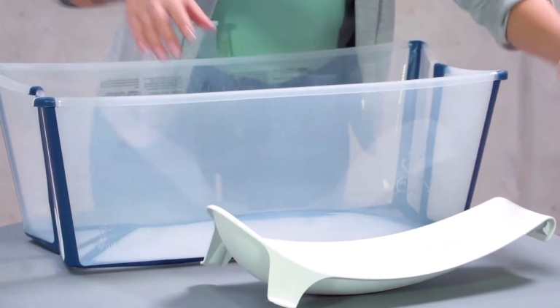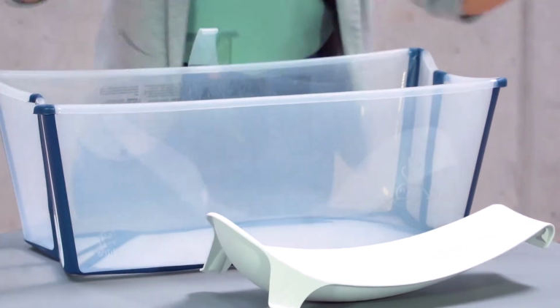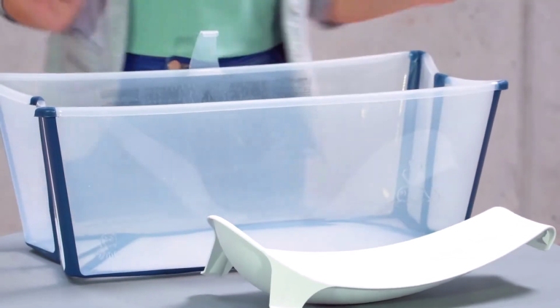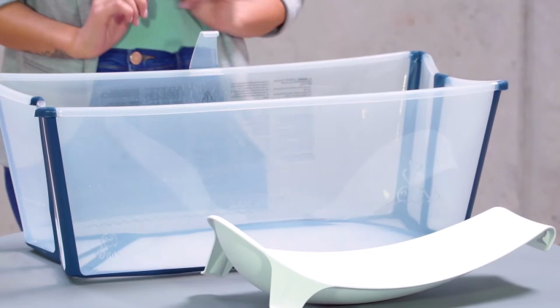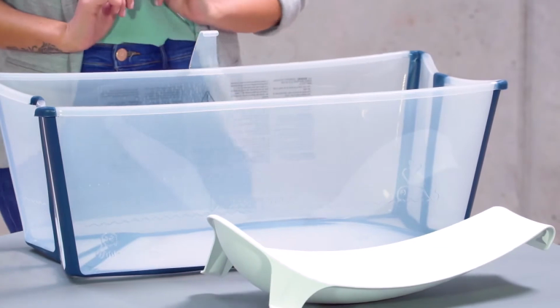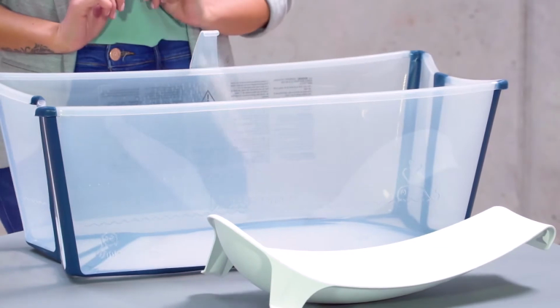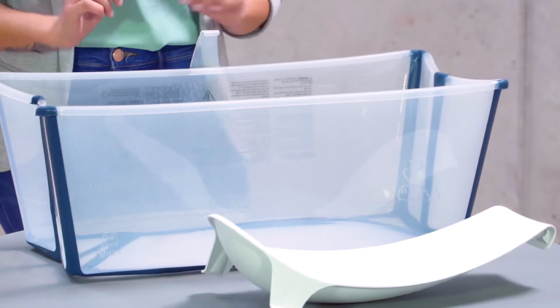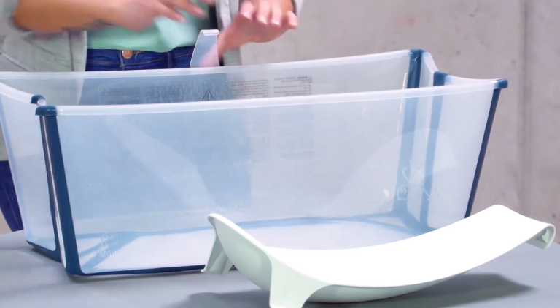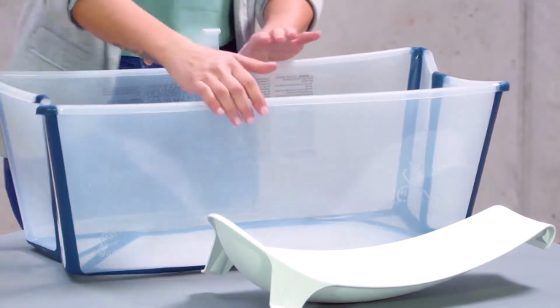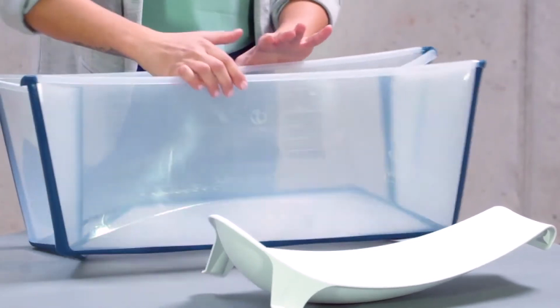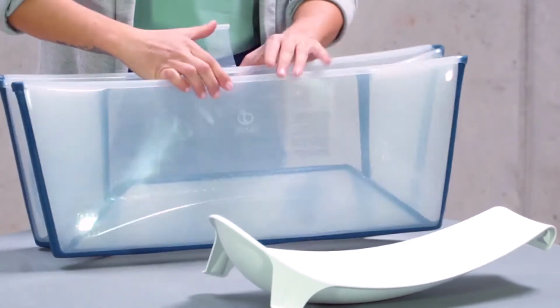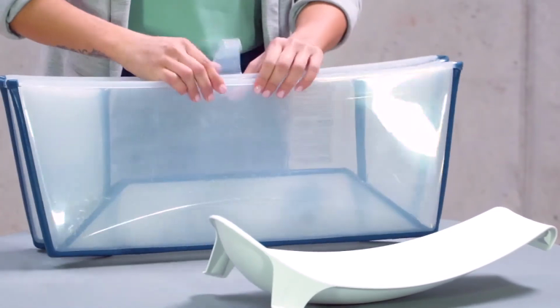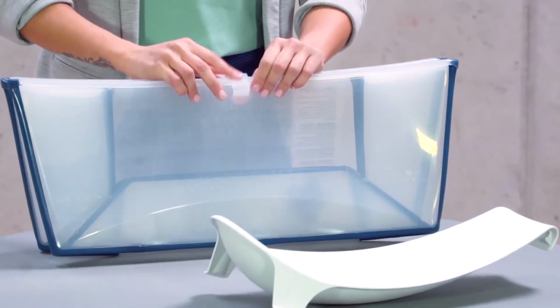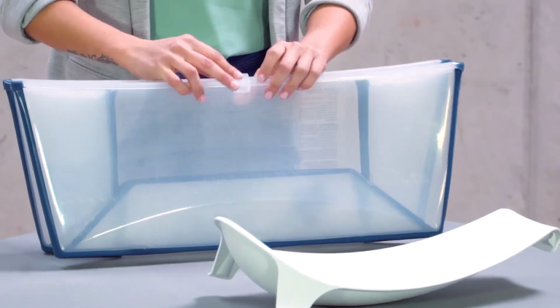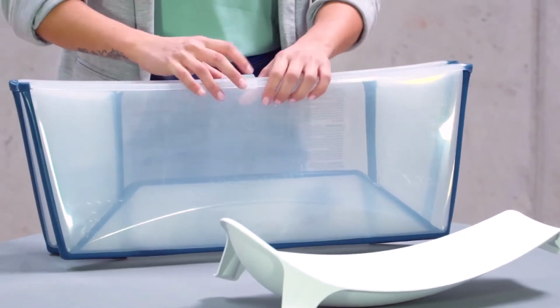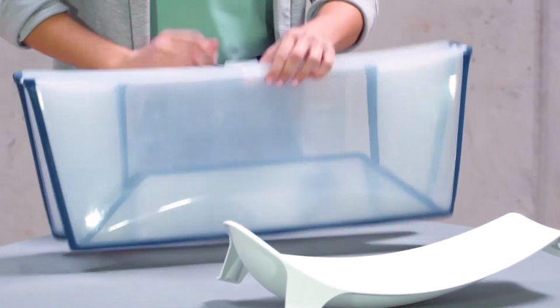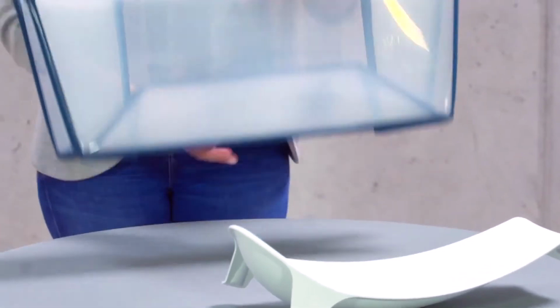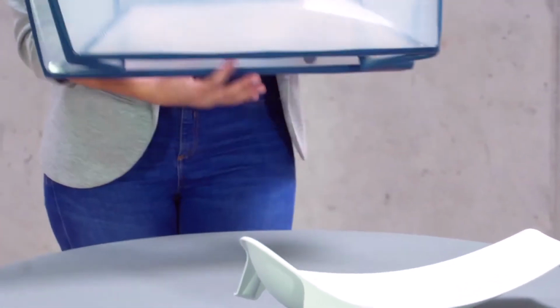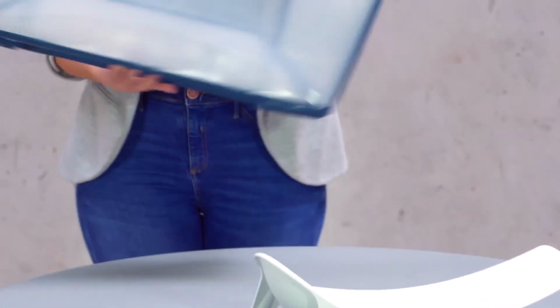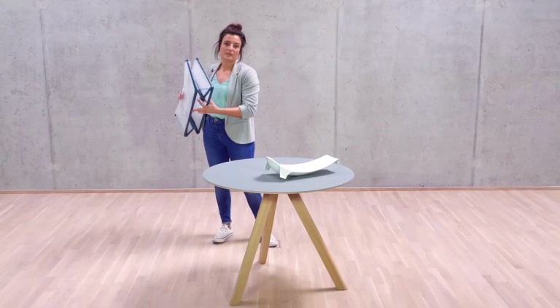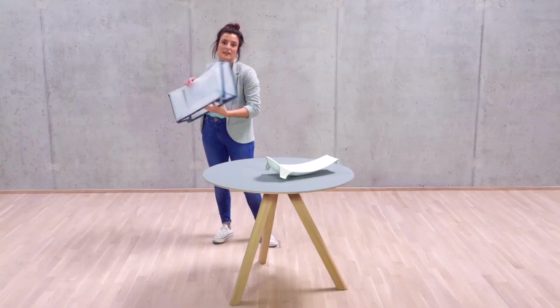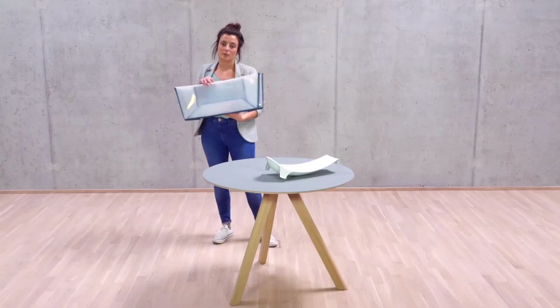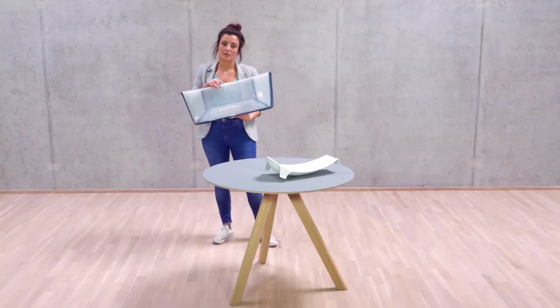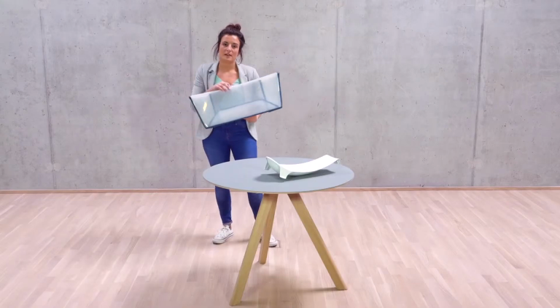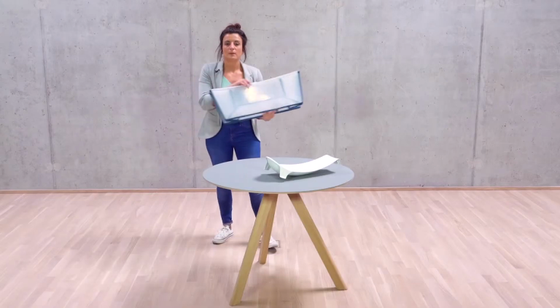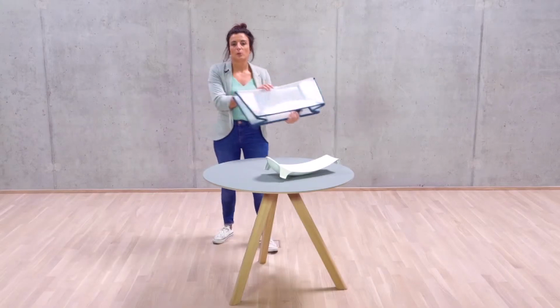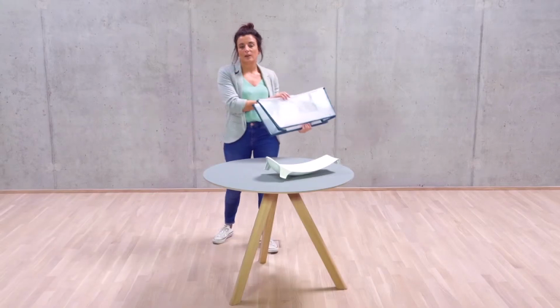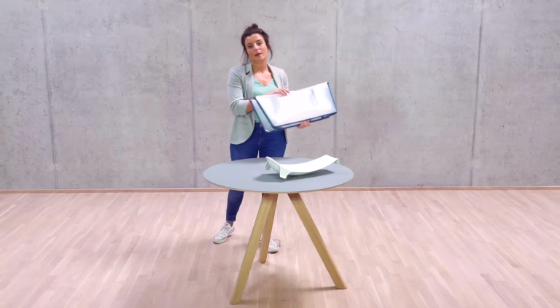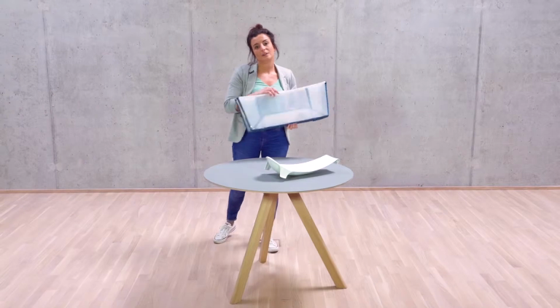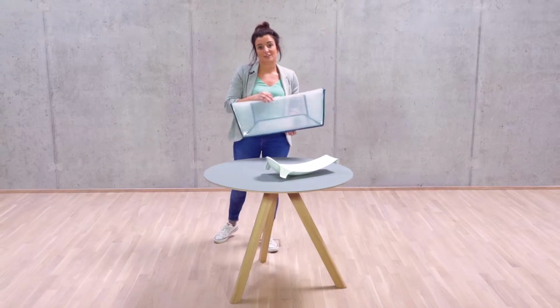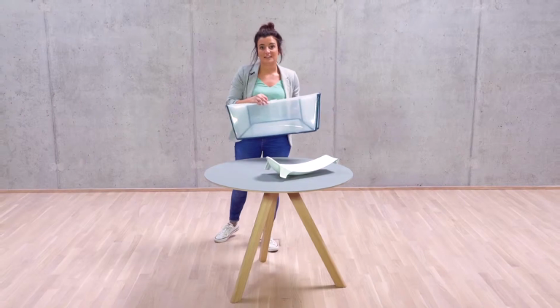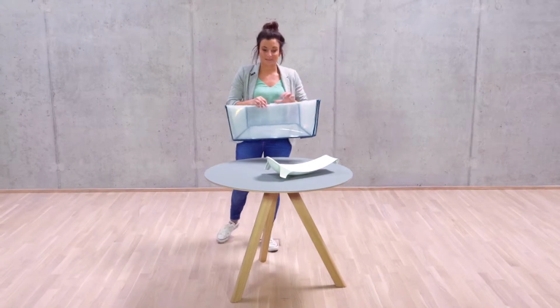The FlexiBath is foldable so you can easily store it, take it on holiday, or put it away when you don't need it.